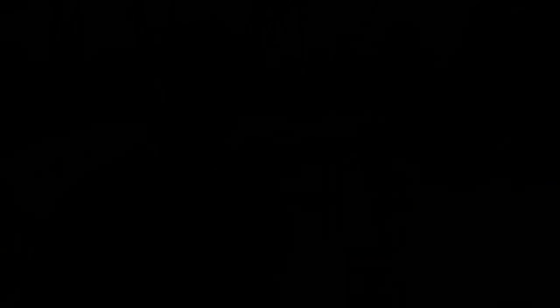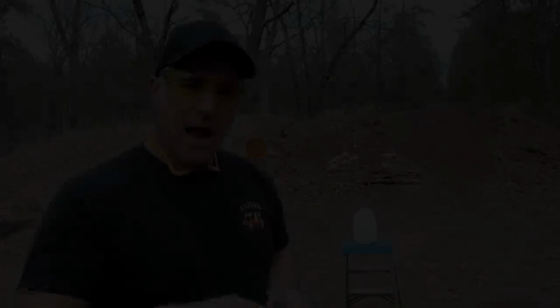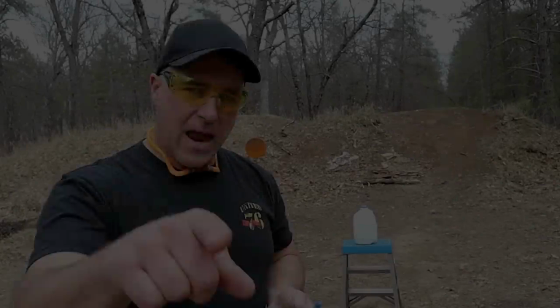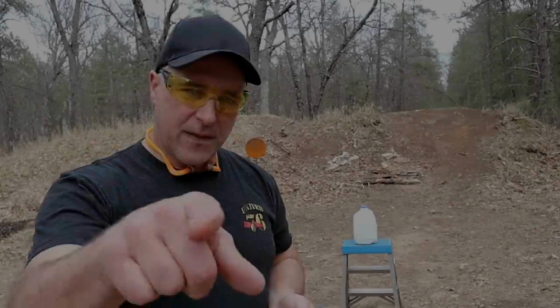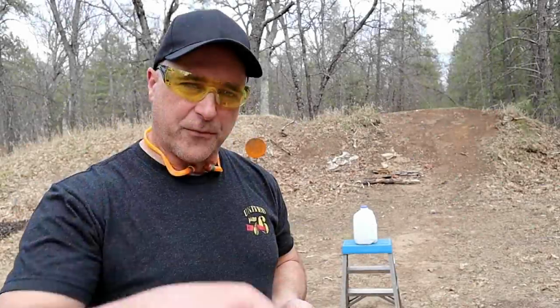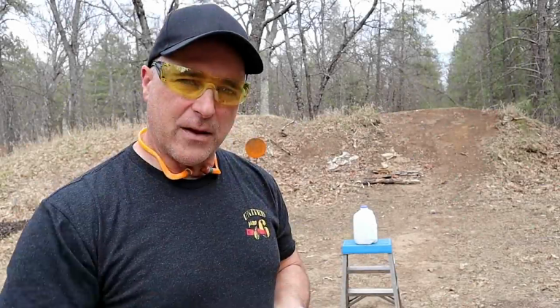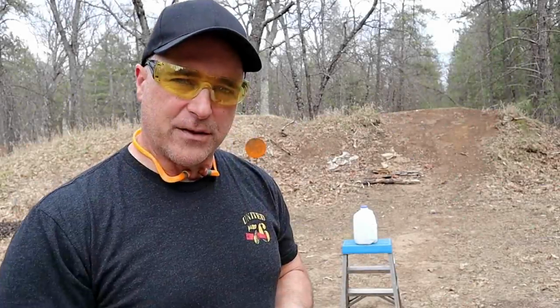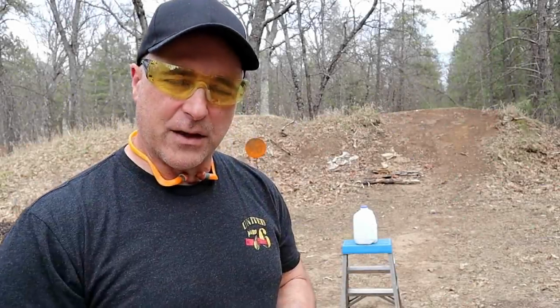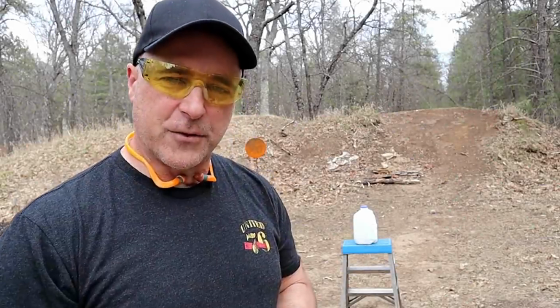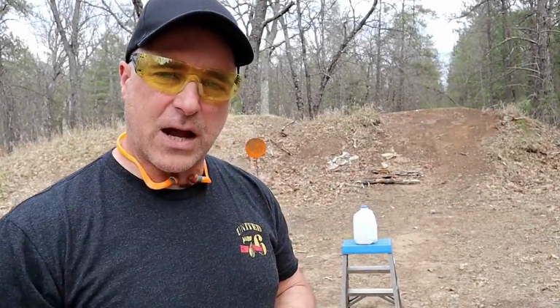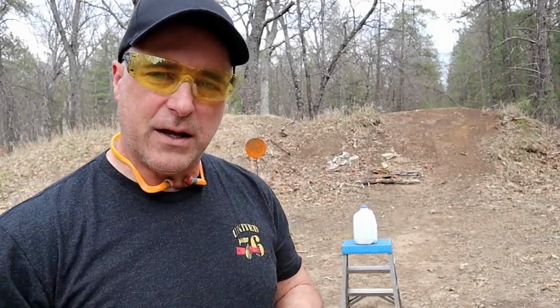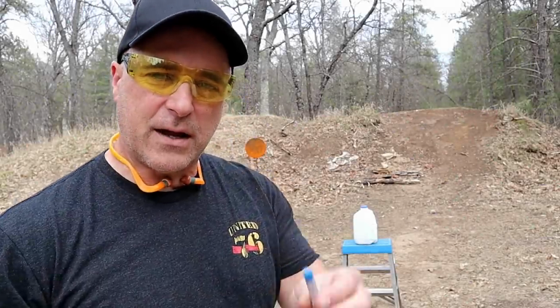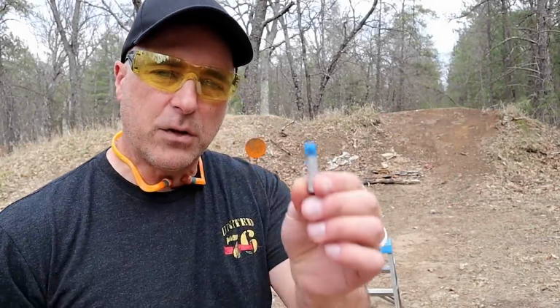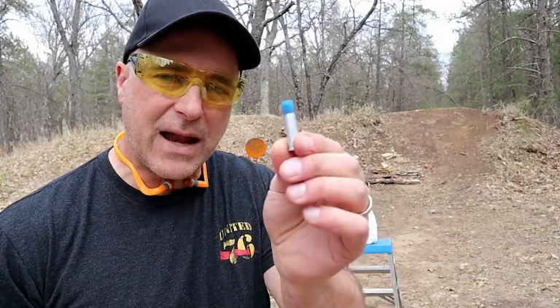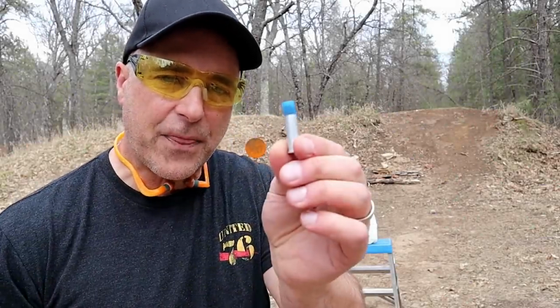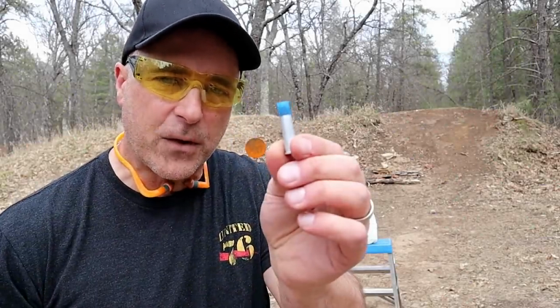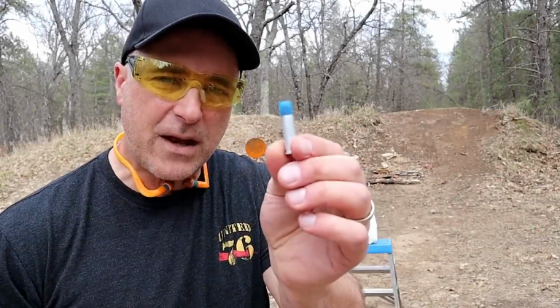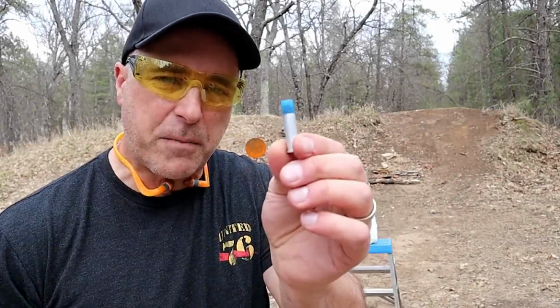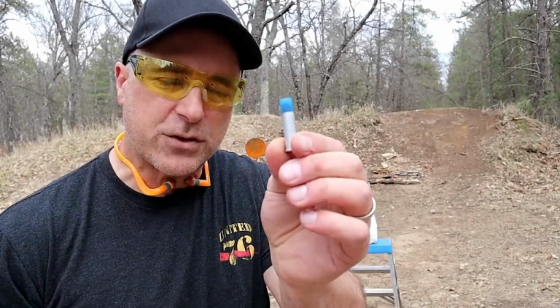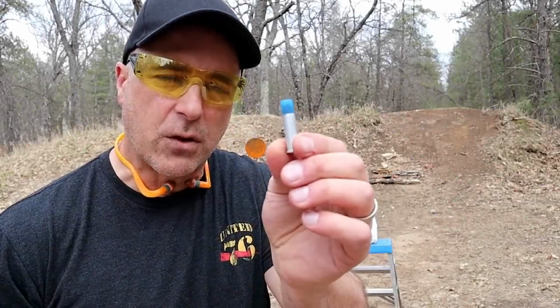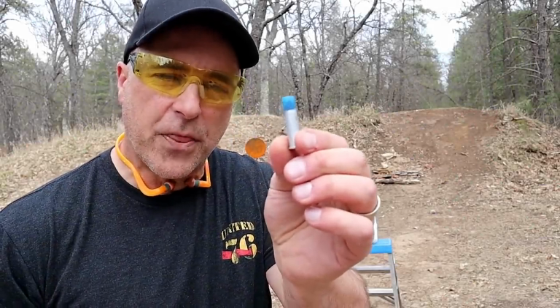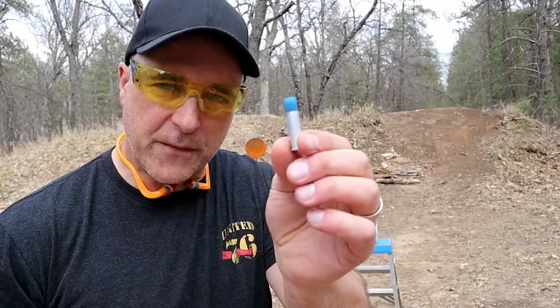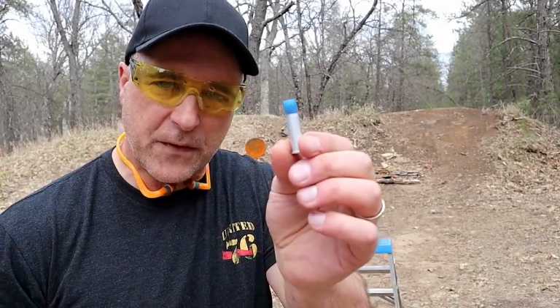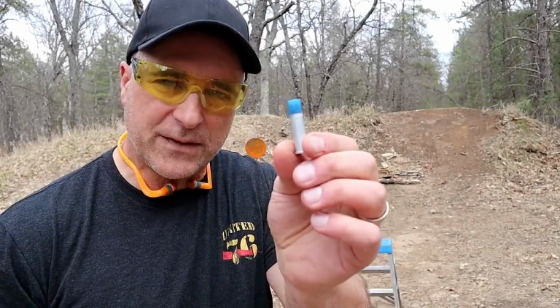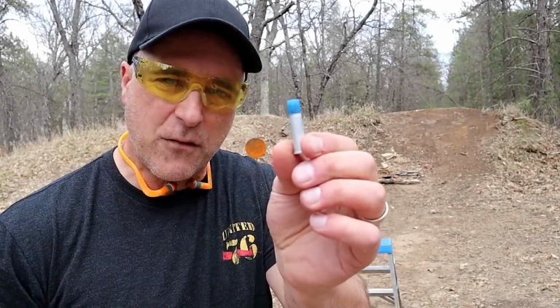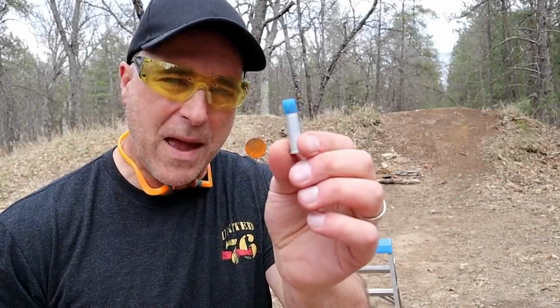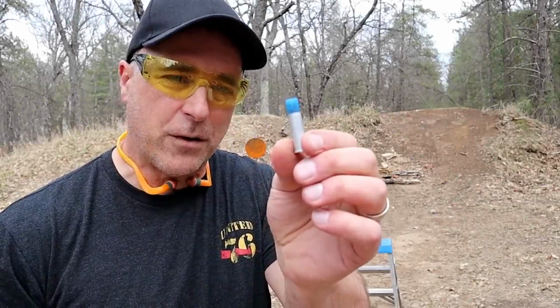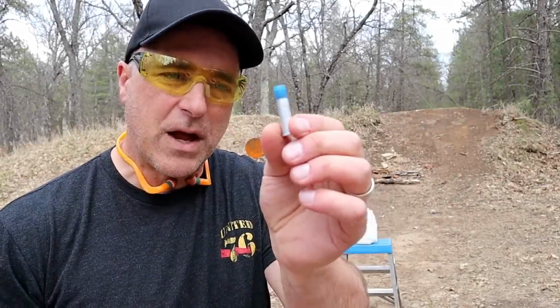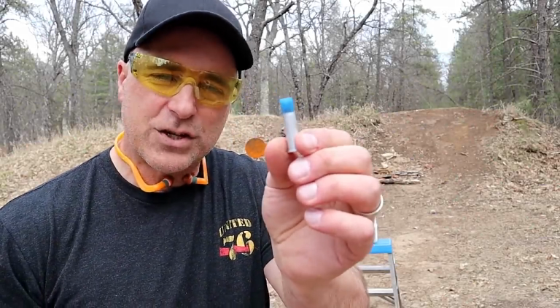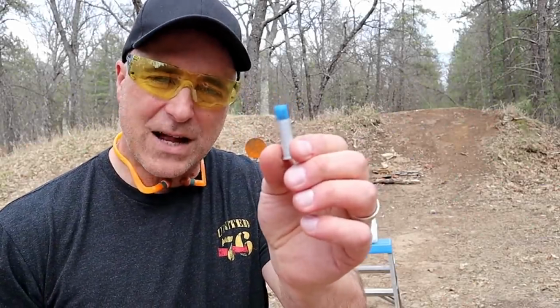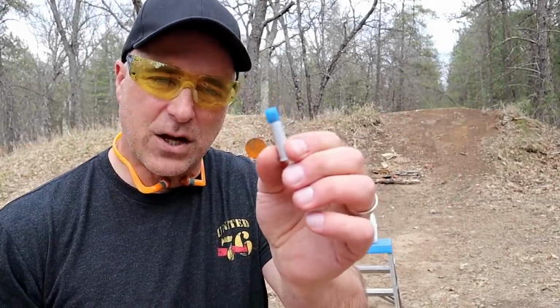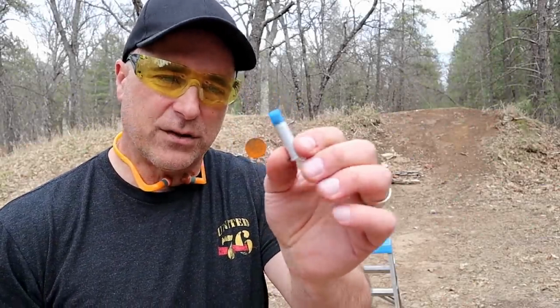Hey there friends, thanks for checking in today. We're looking at .38 Special and .357 Magnum shot shells.